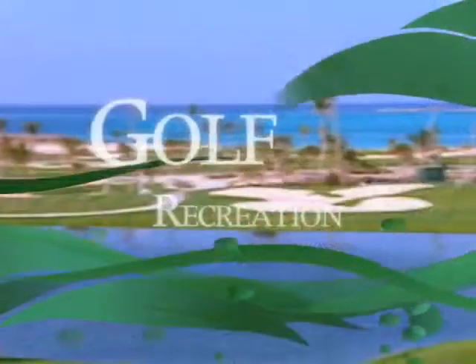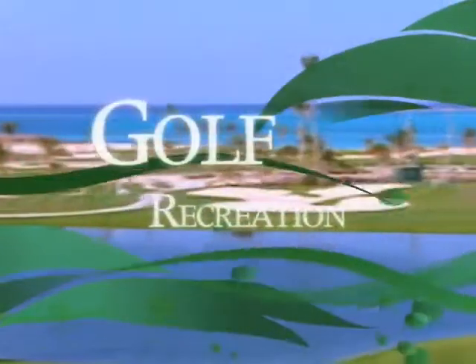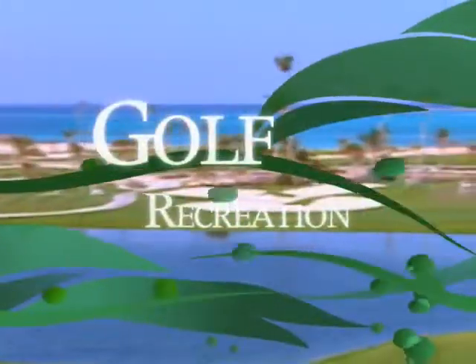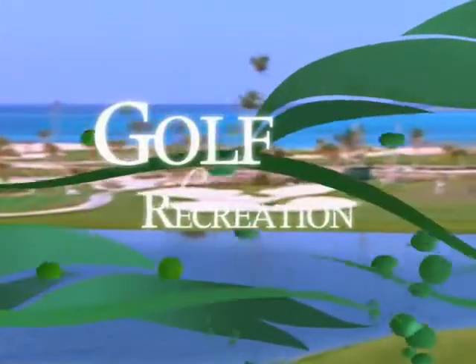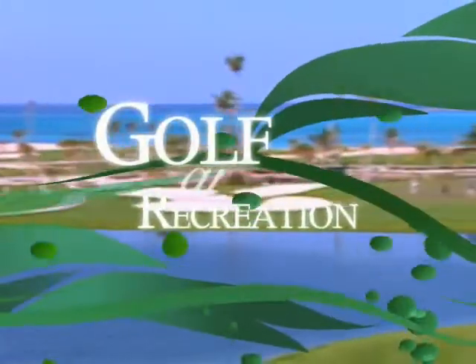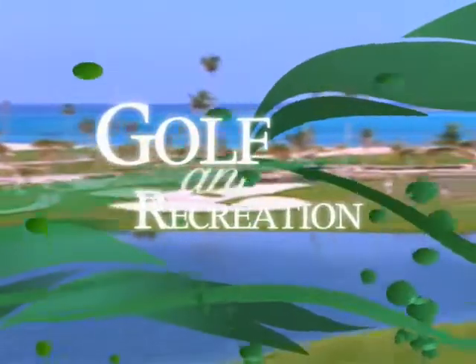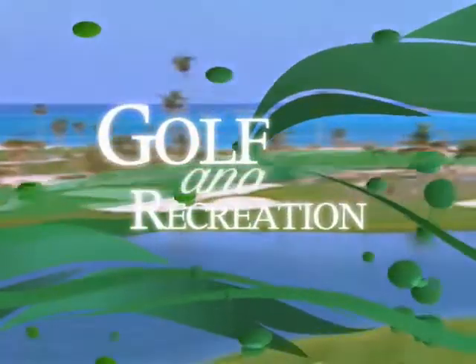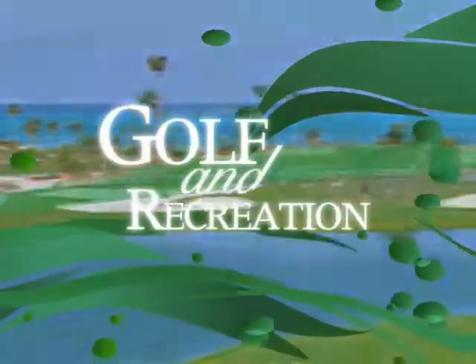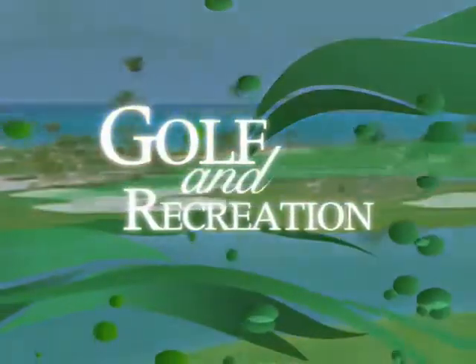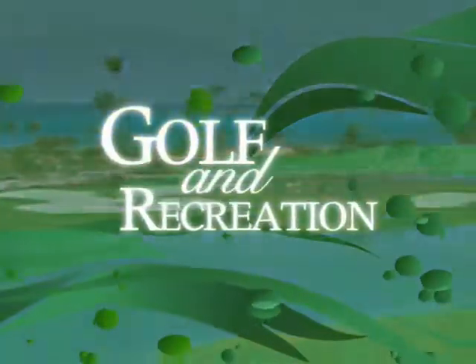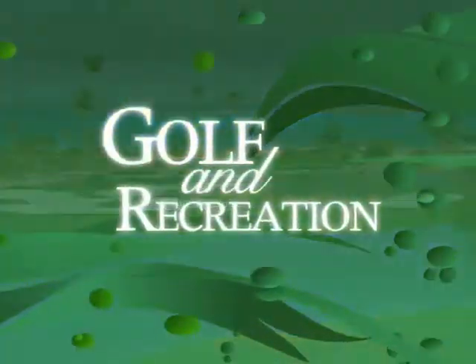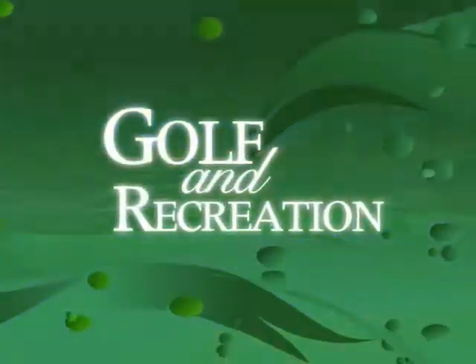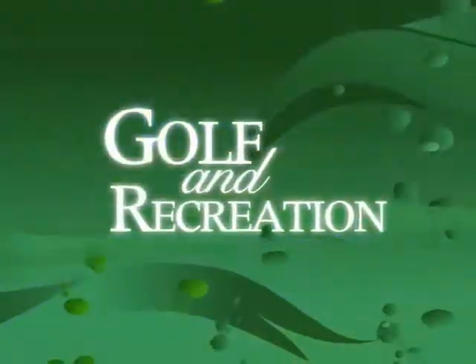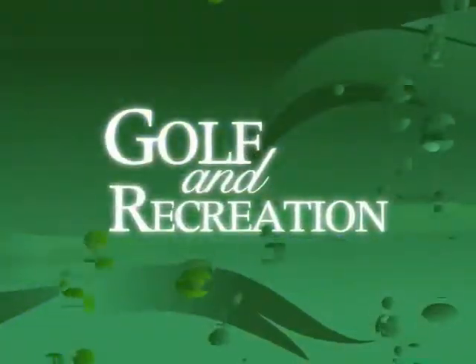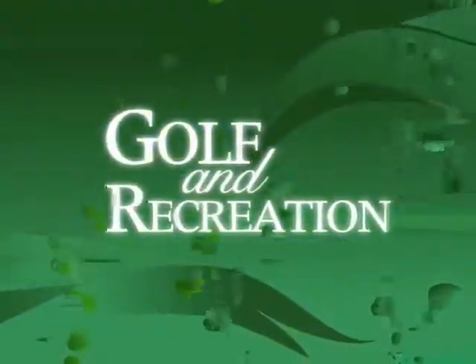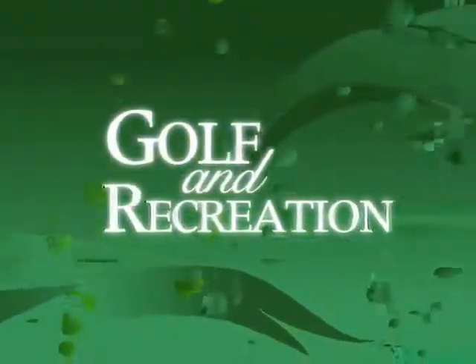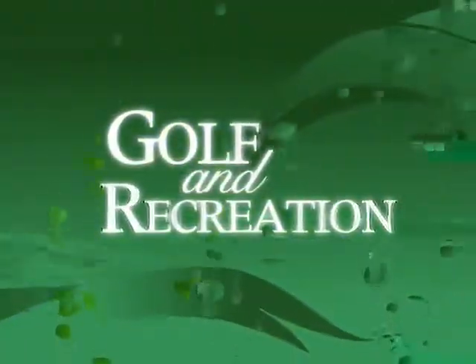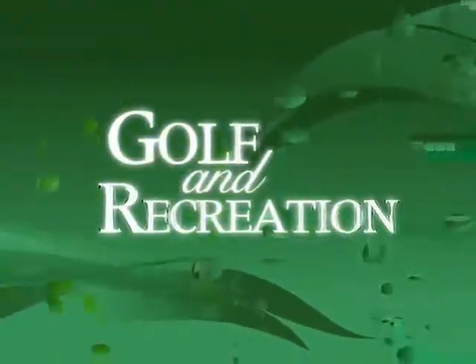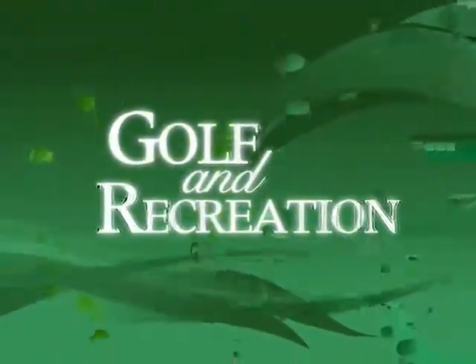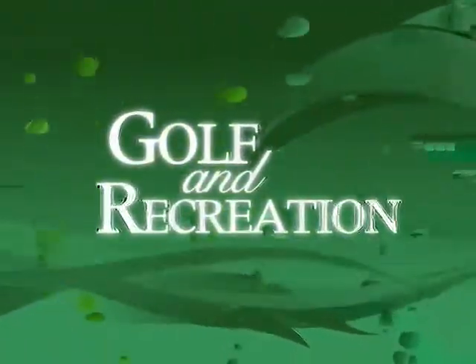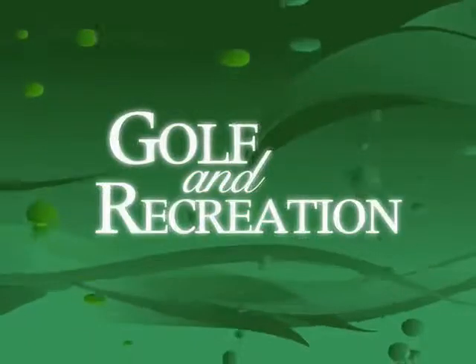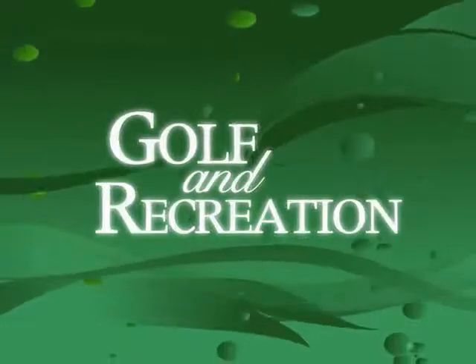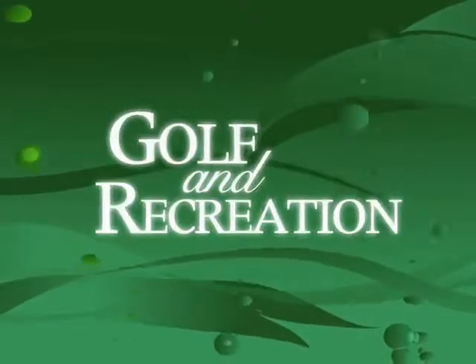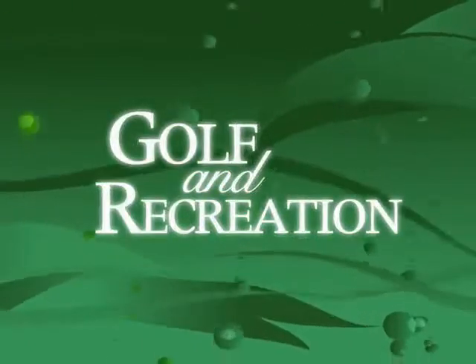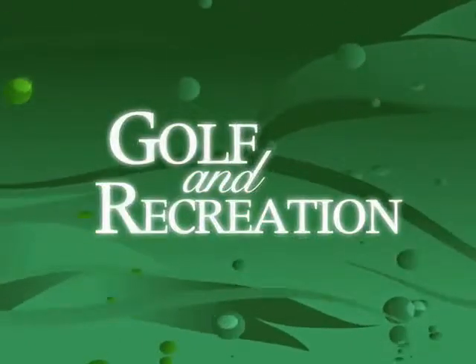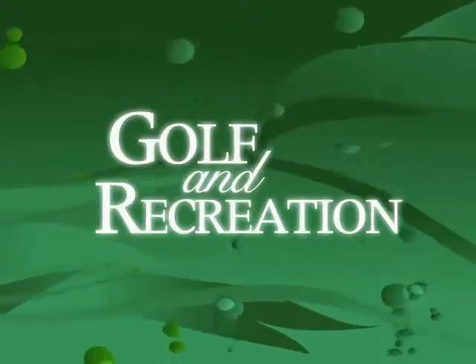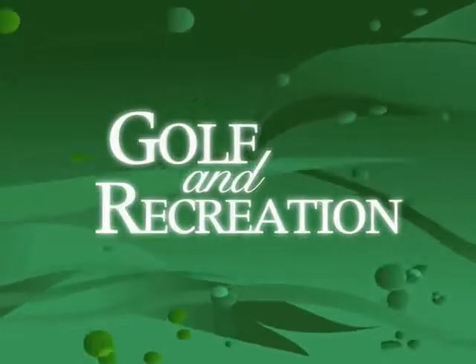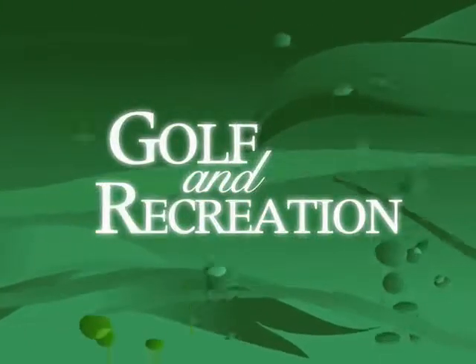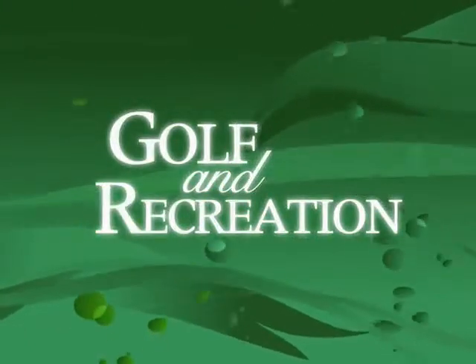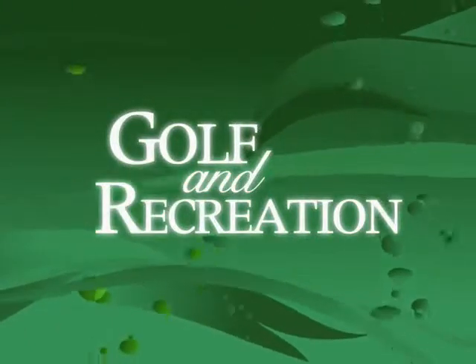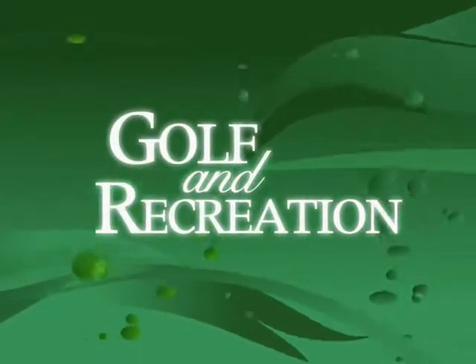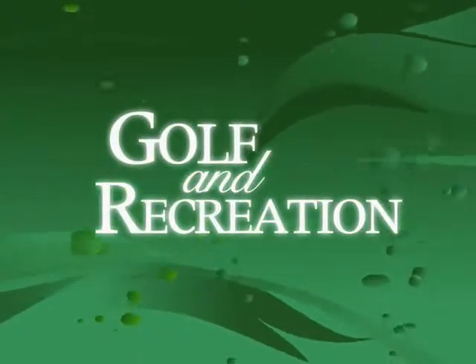So whether your game is golf, tennis, or anything else, experience our incomparable array of recreational facilities.